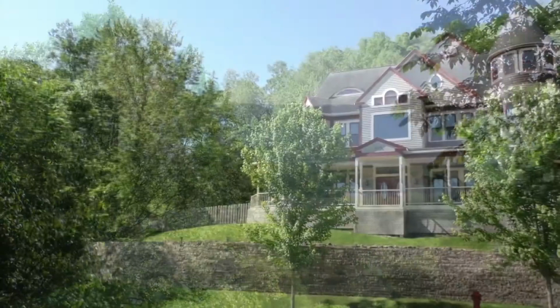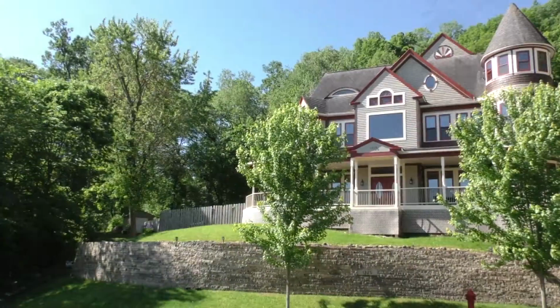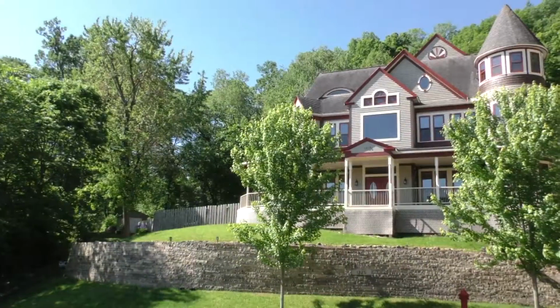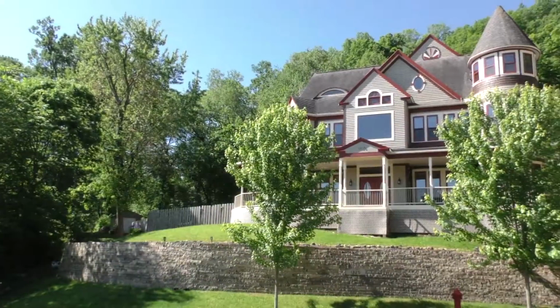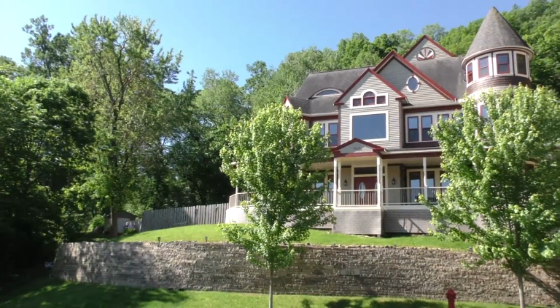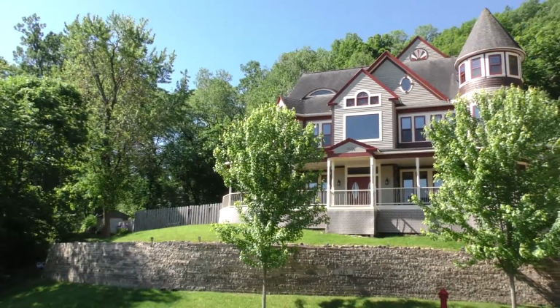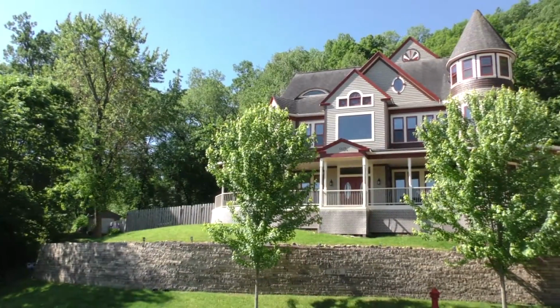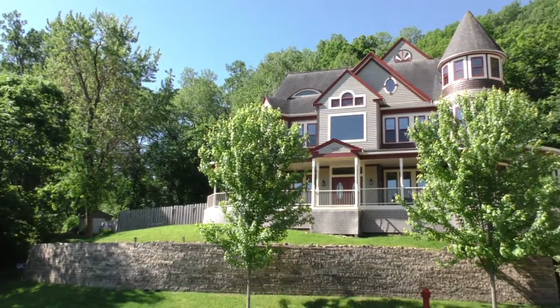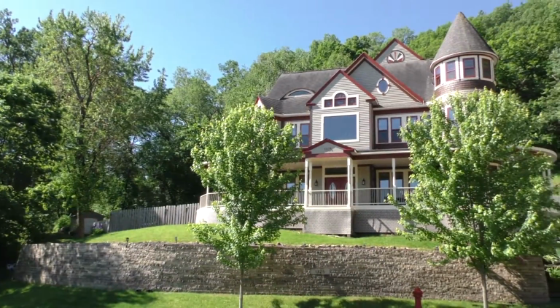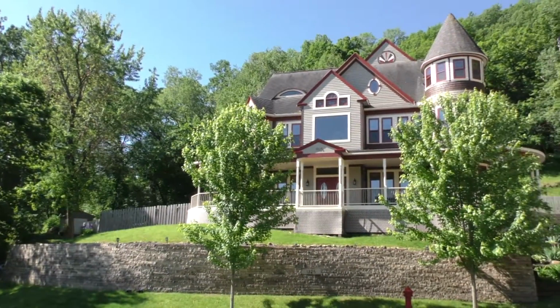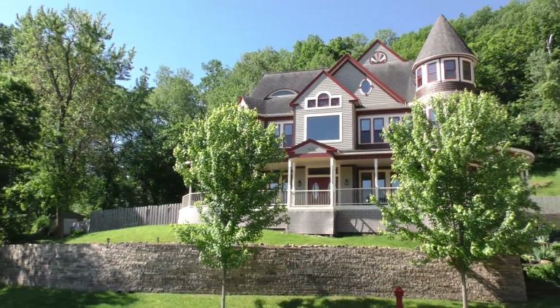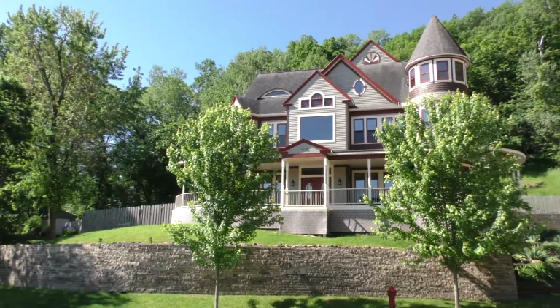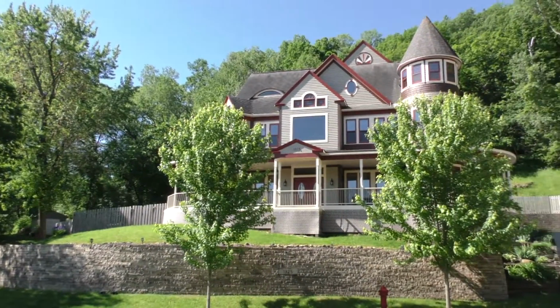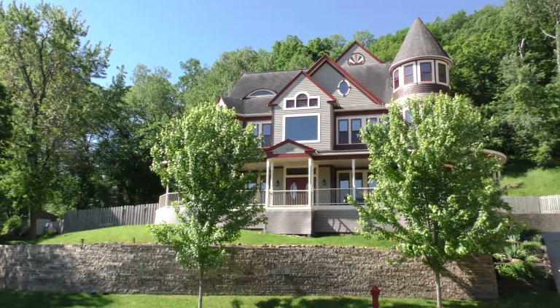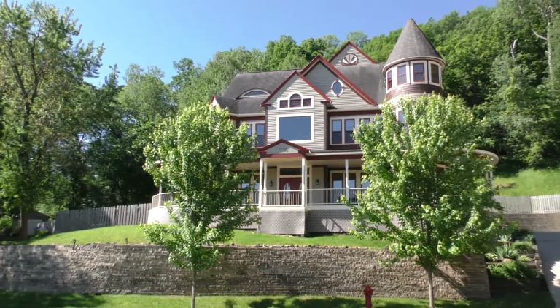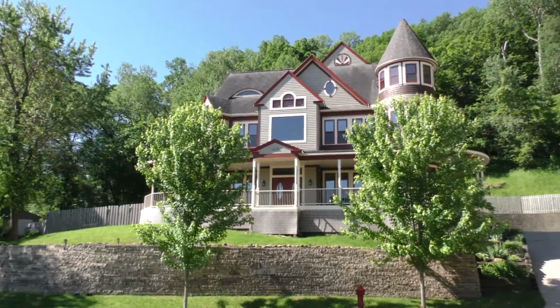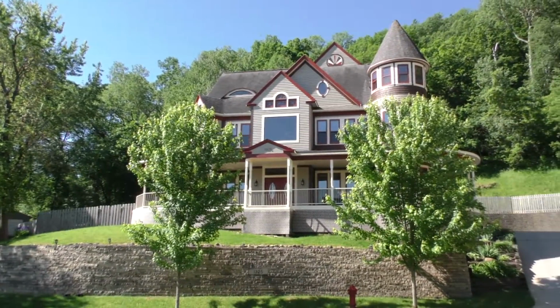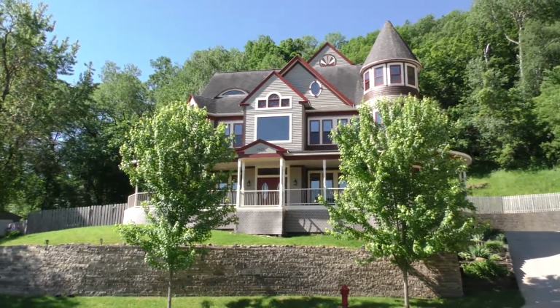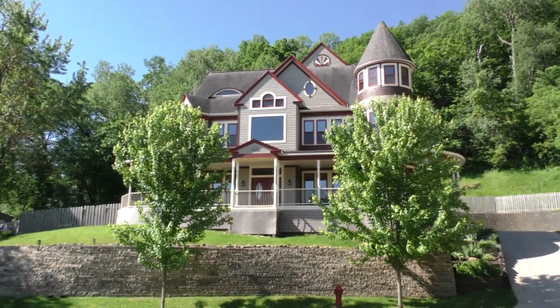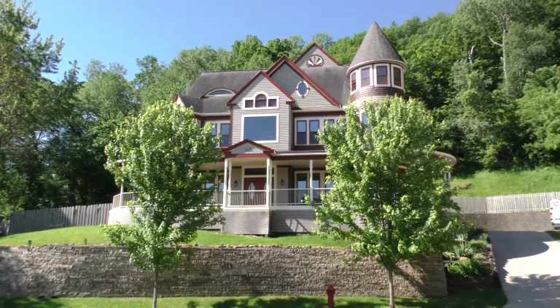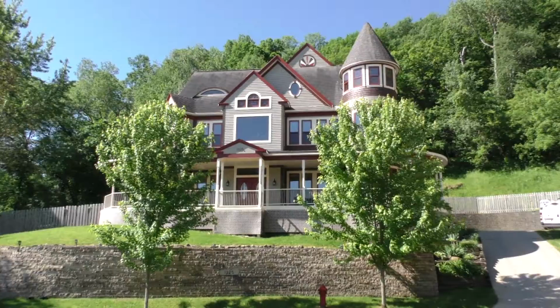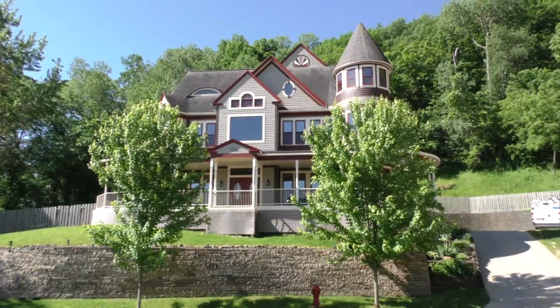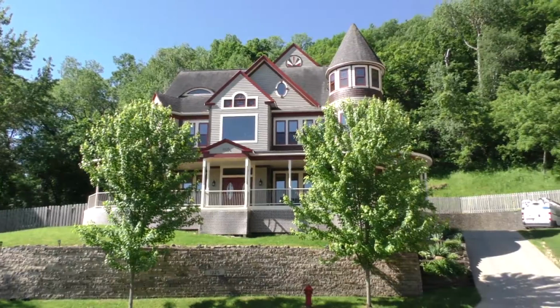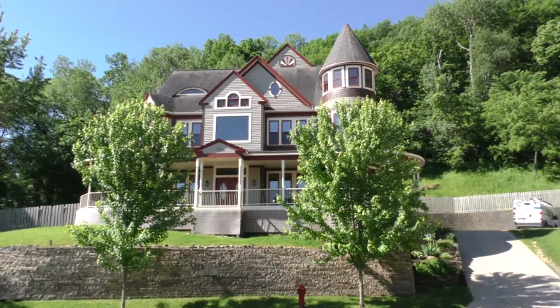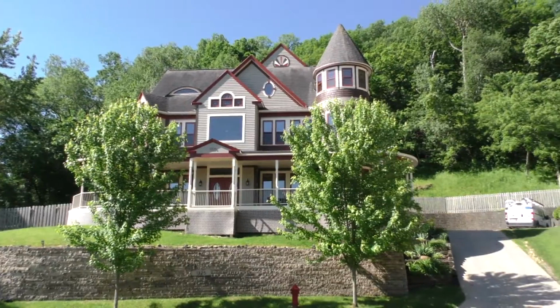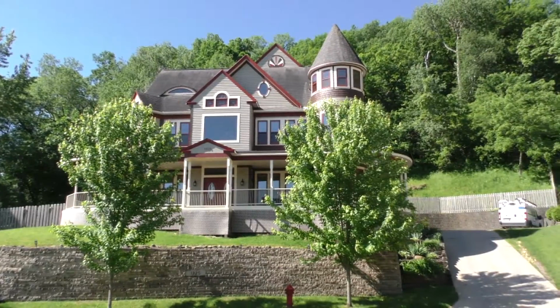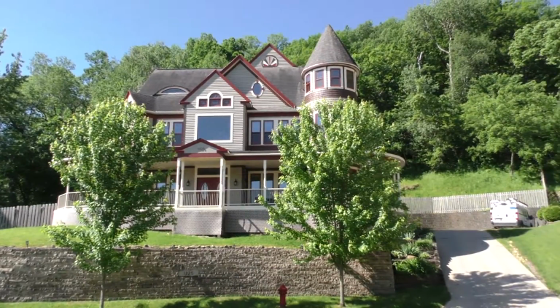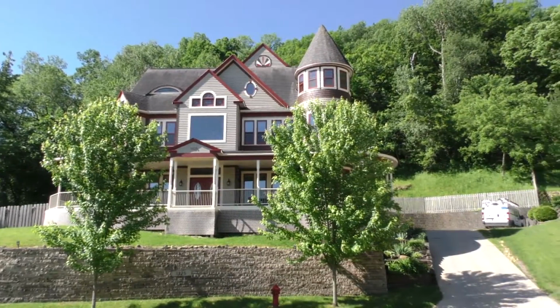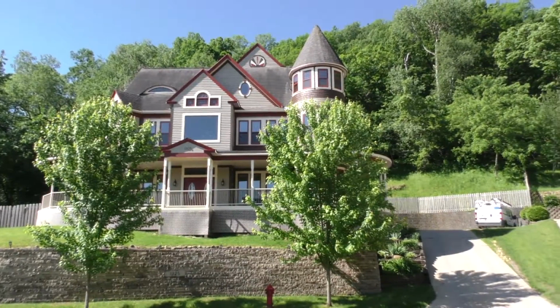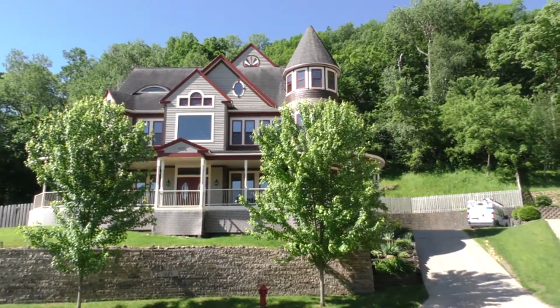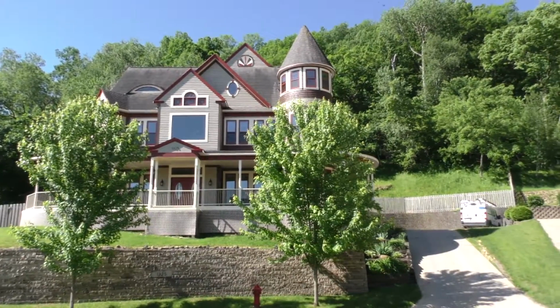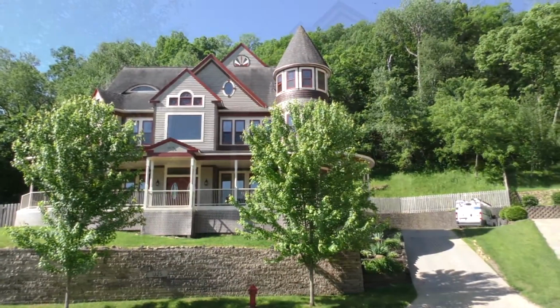With over 8,000 square feet of living space including six bedrooms and four baths, there's plenty of room to relax with family and friends.